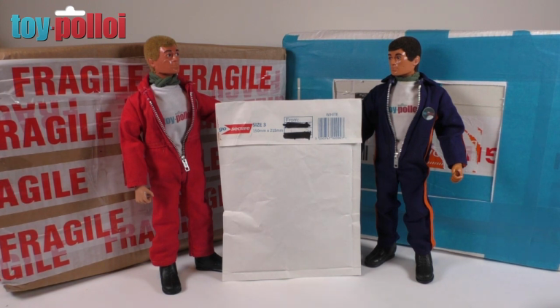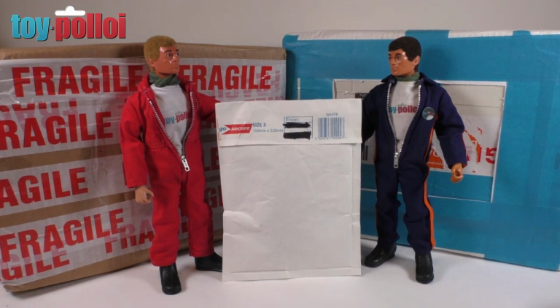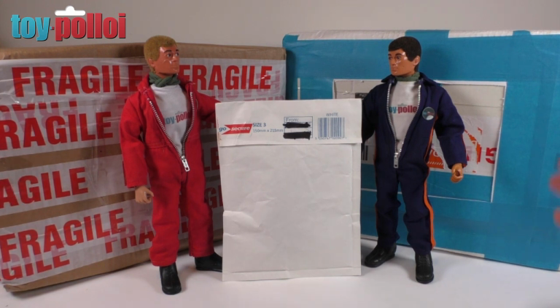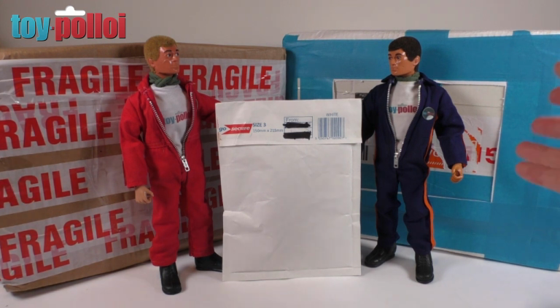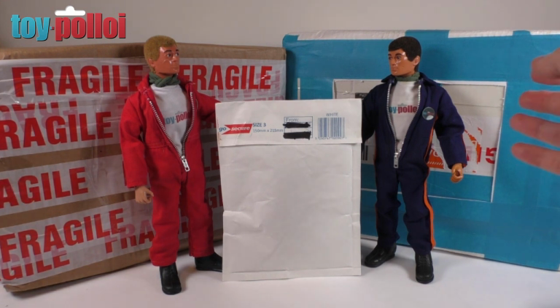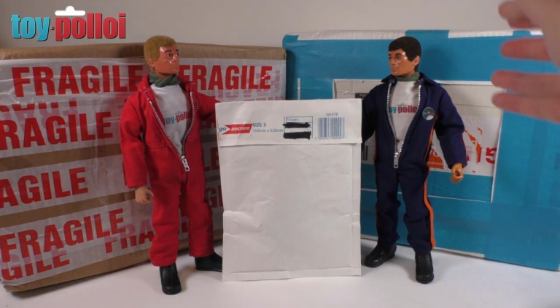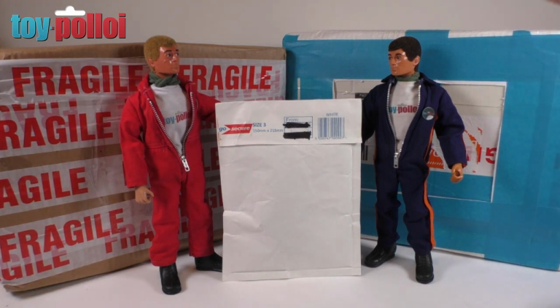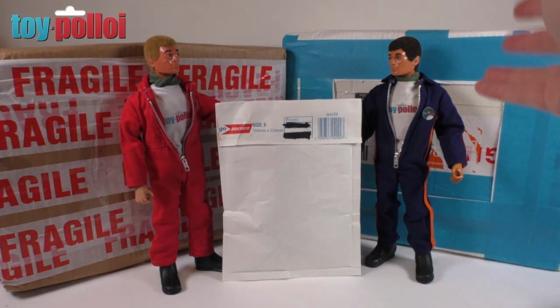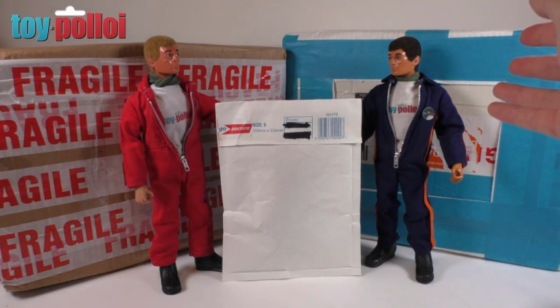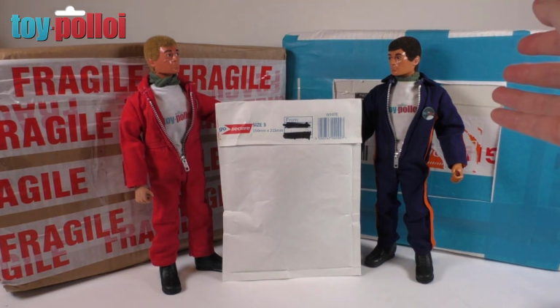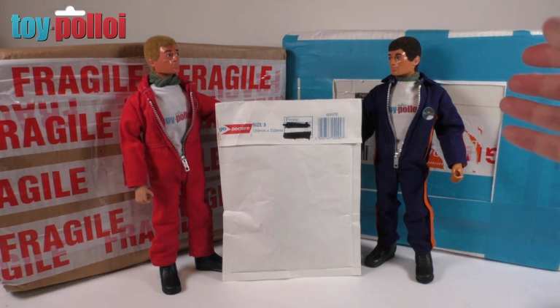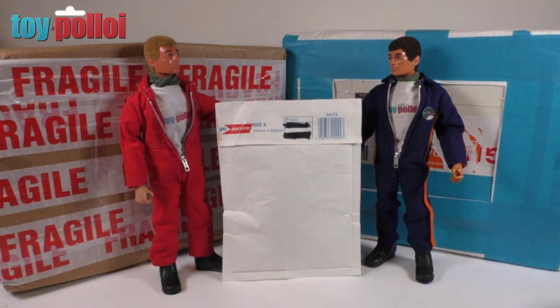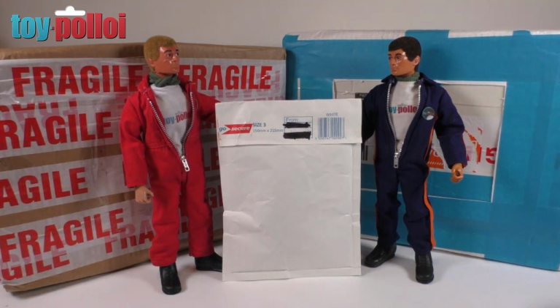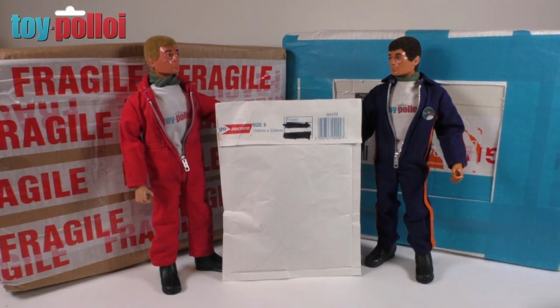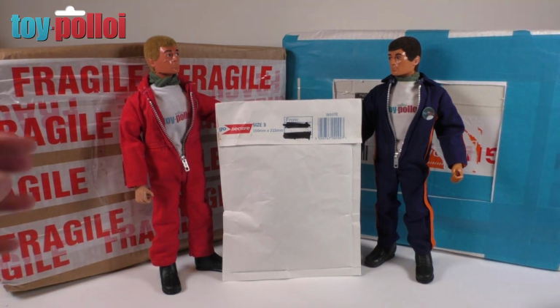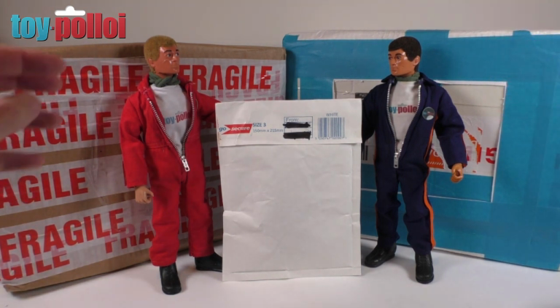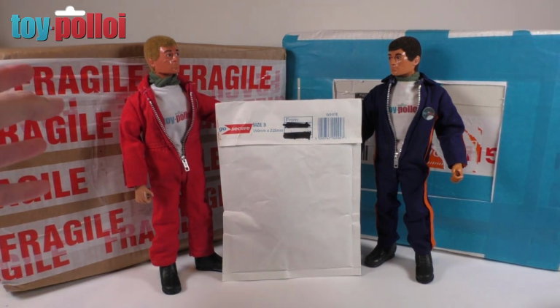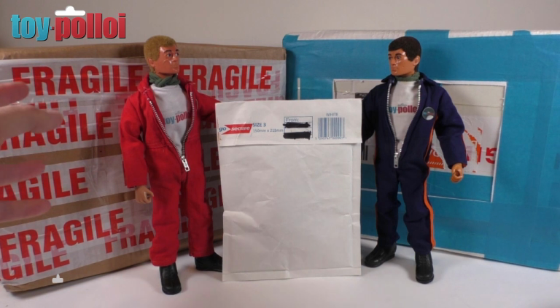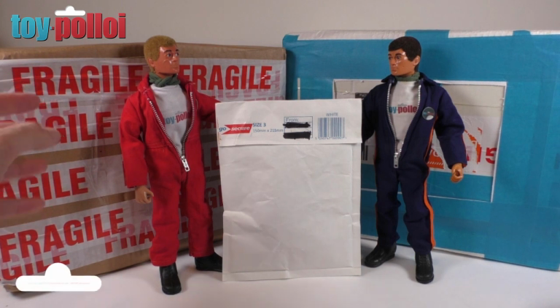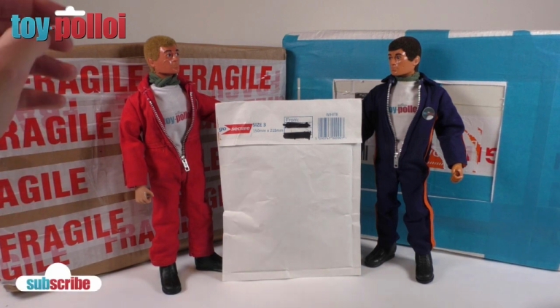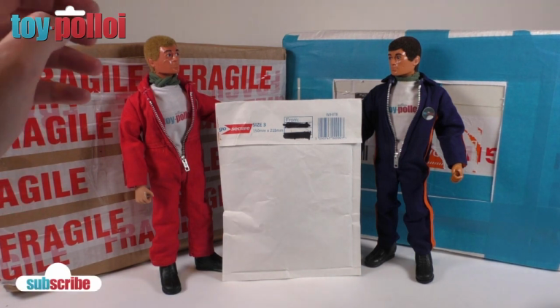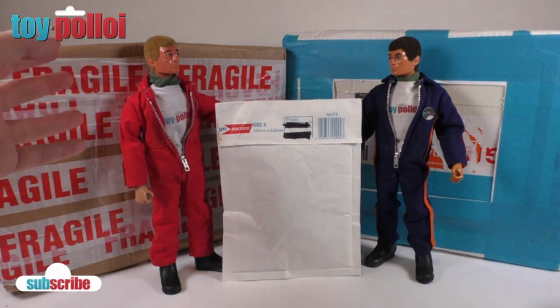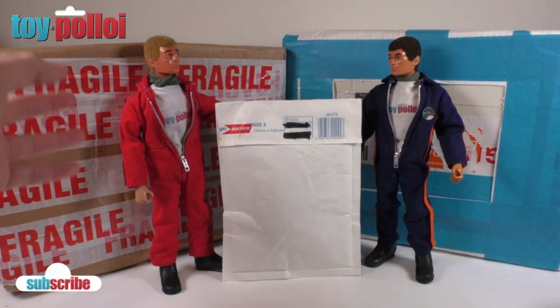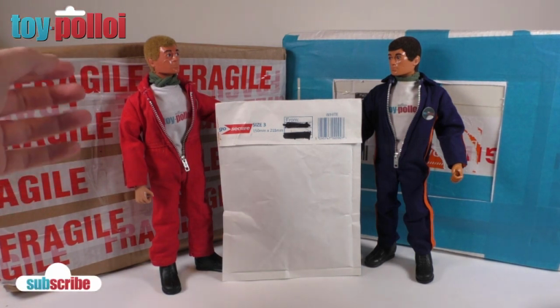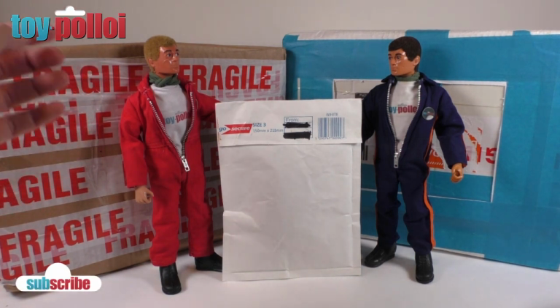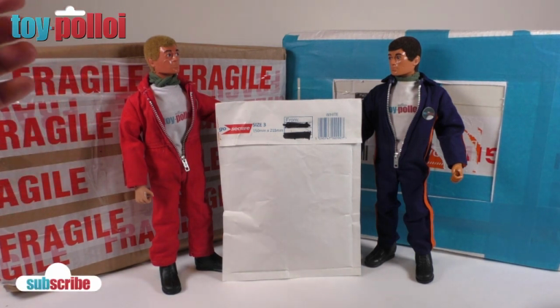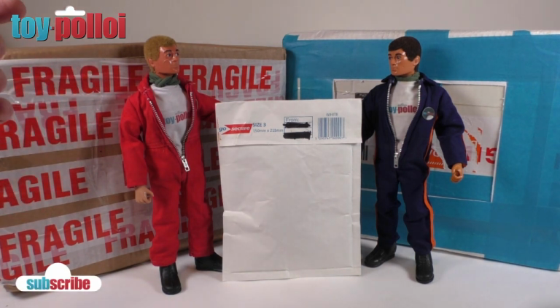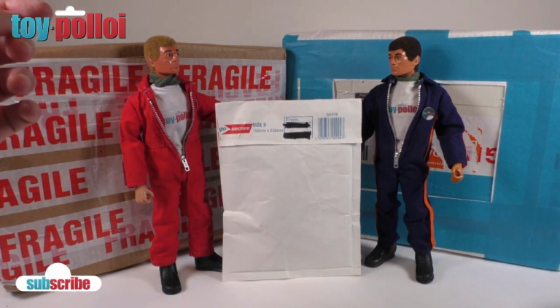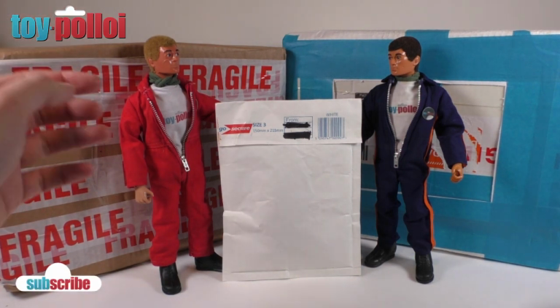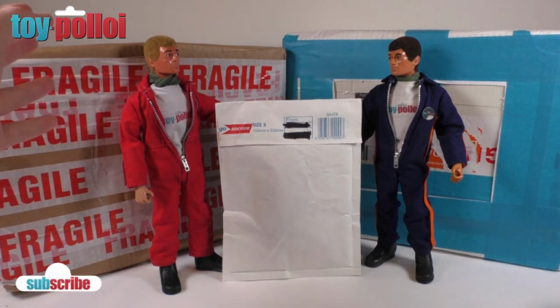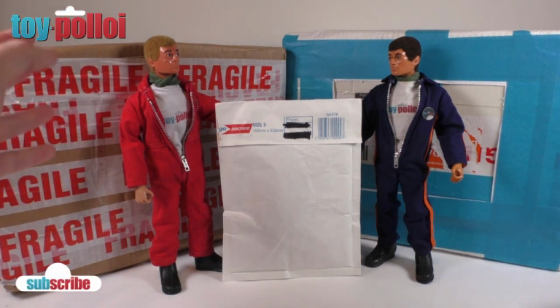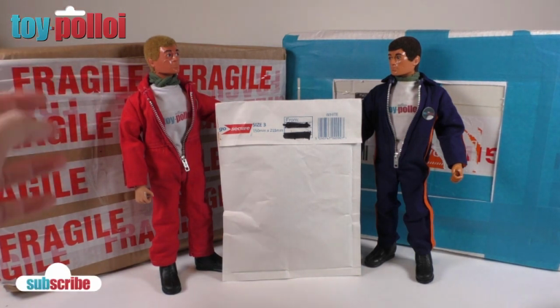On the right we have Pinhead, because someone stuck pins in his head, and on the left we have Lefty, because his eyes only want to look to the left.